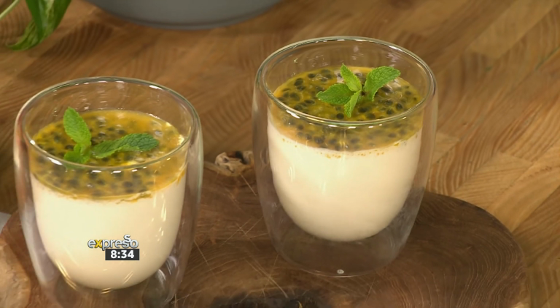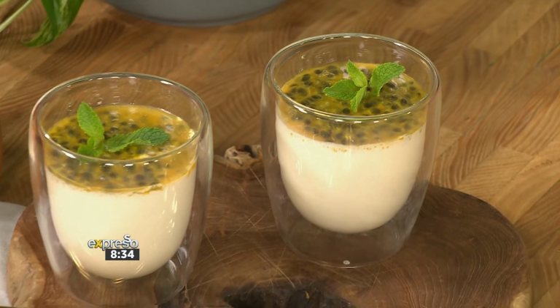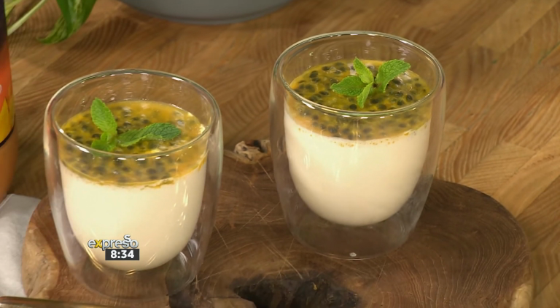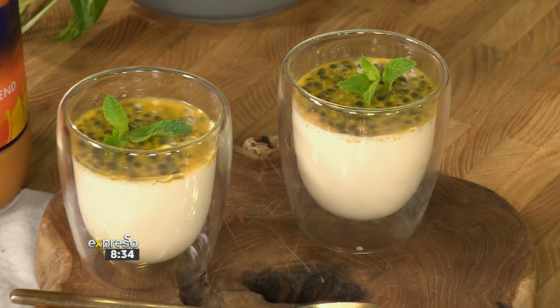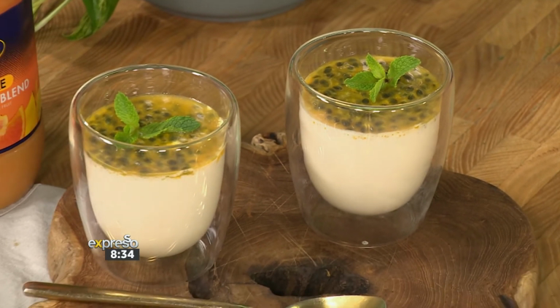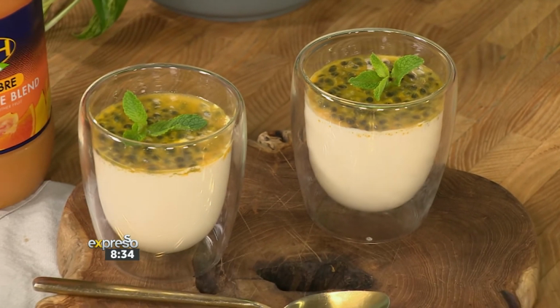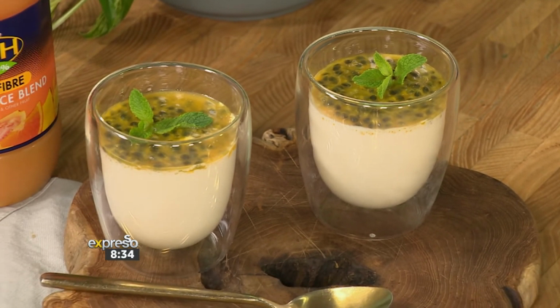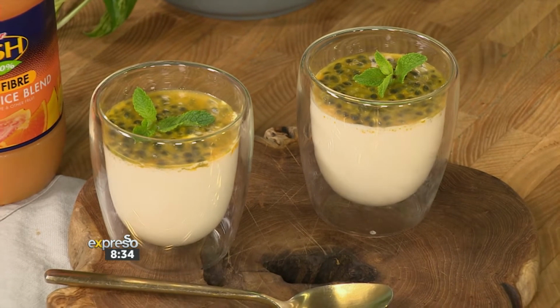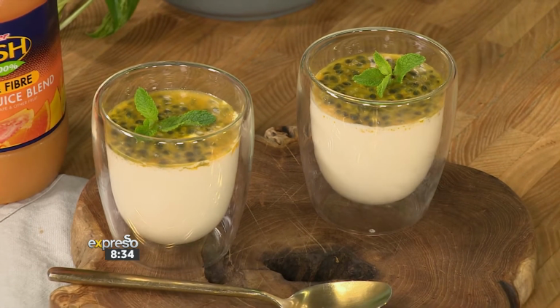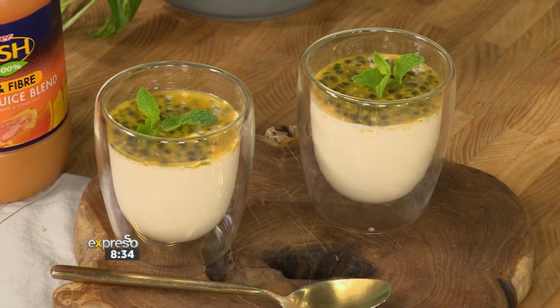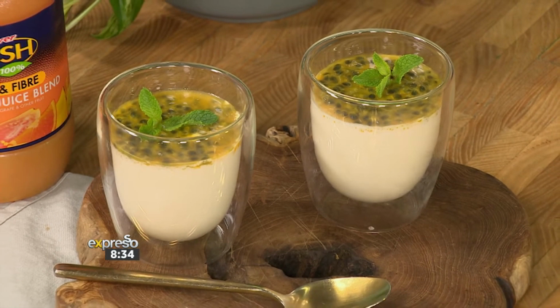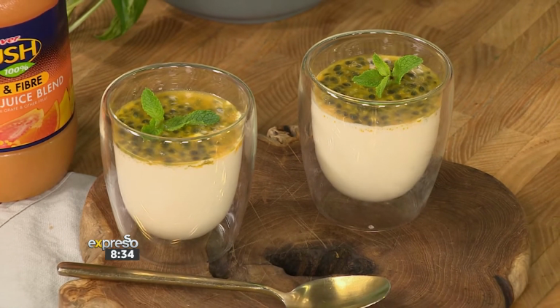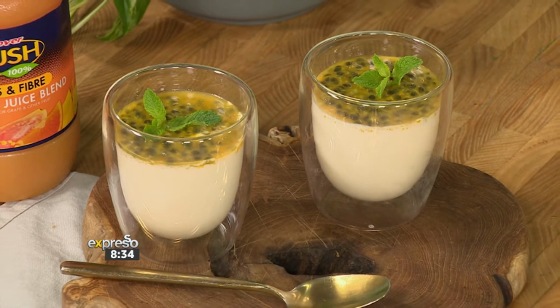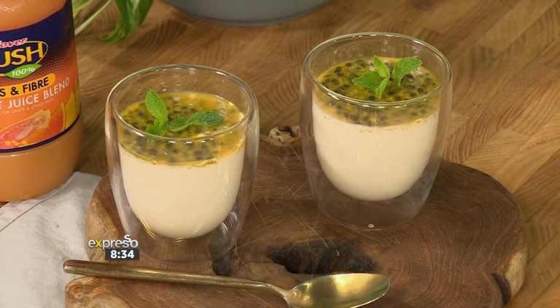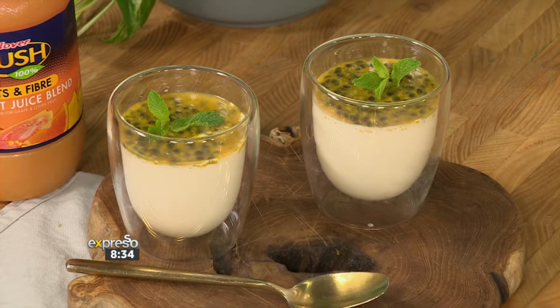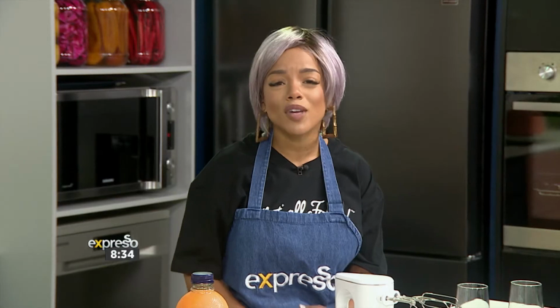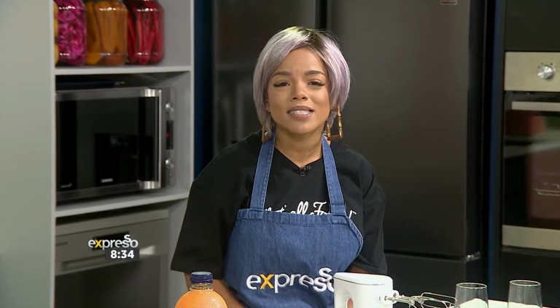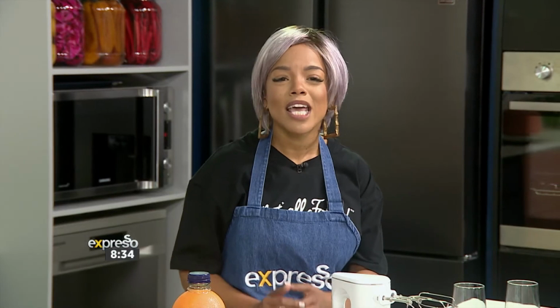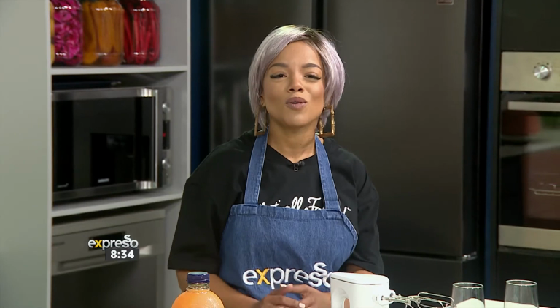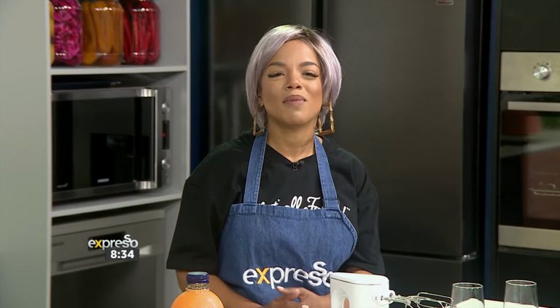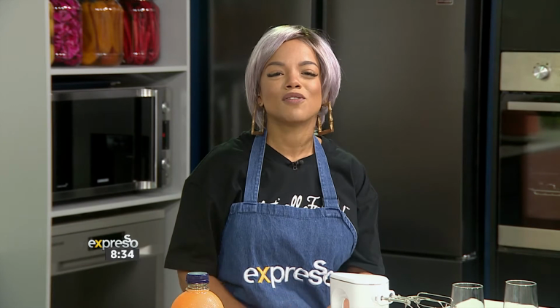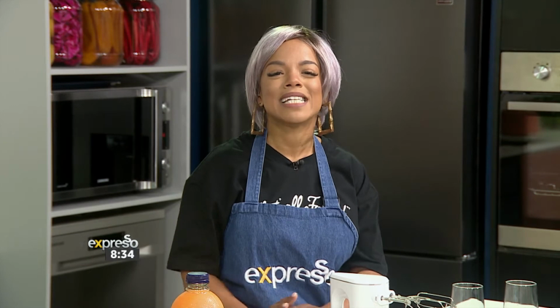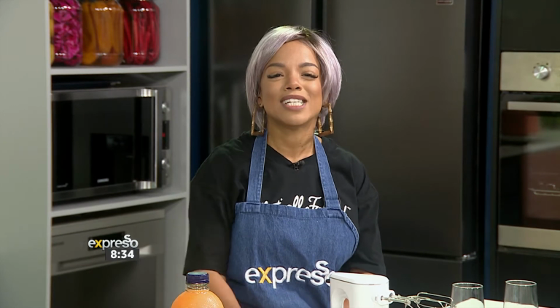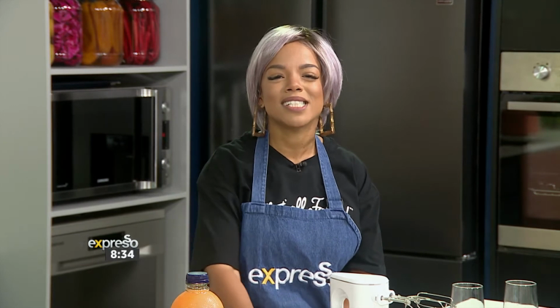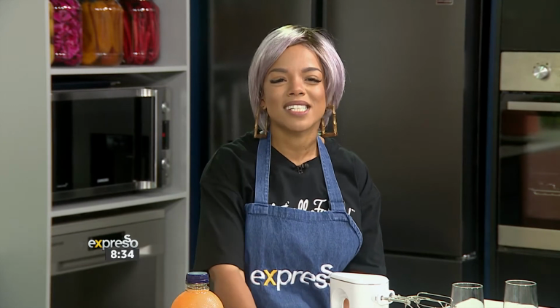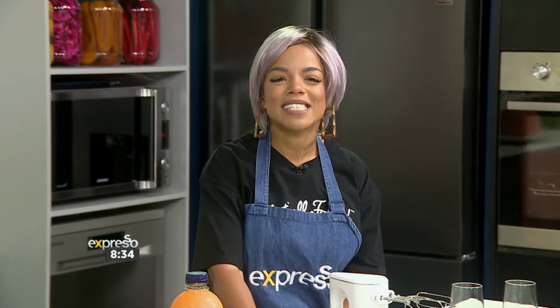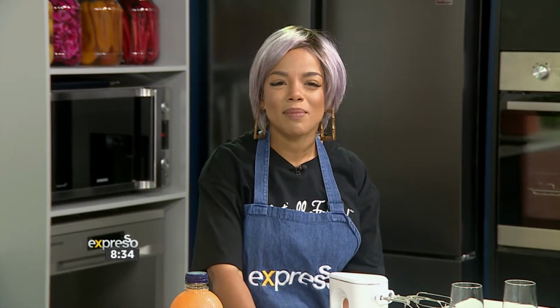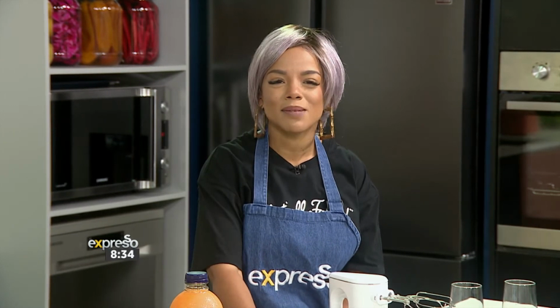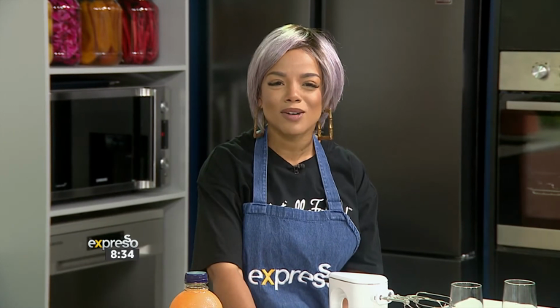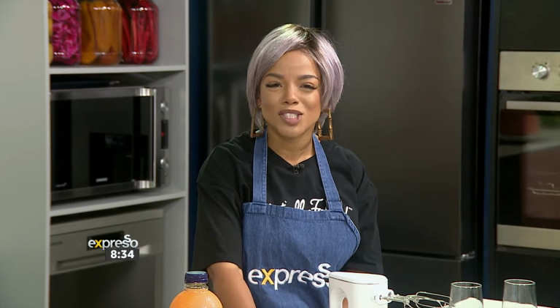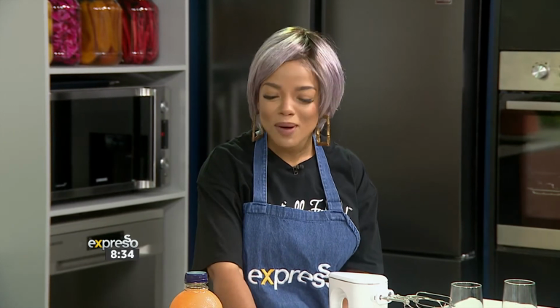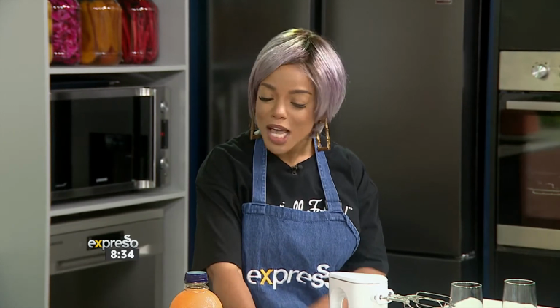Not only is Crush the perfect 100% dose of refreshment to offer your guests, it also makes for a delicious dessert, as Gabby is about to show us.